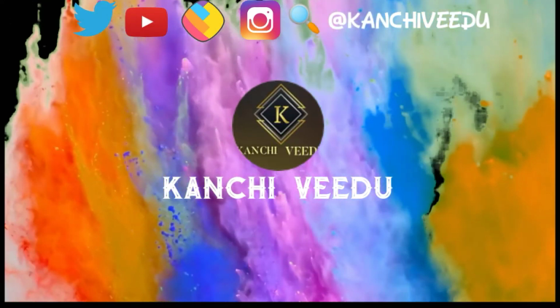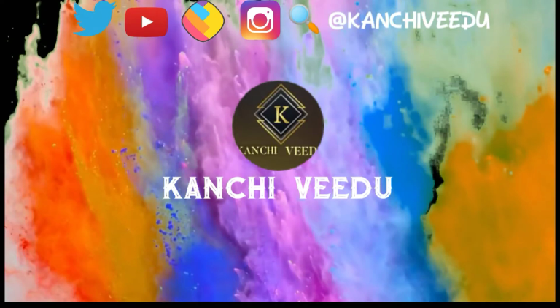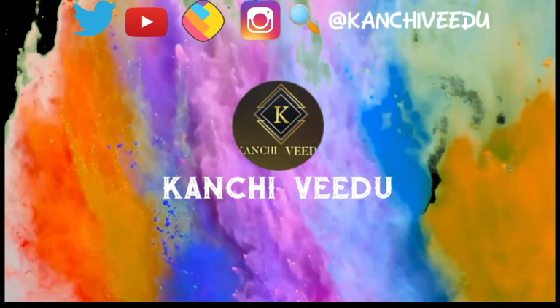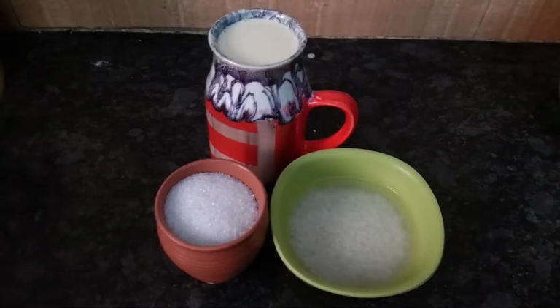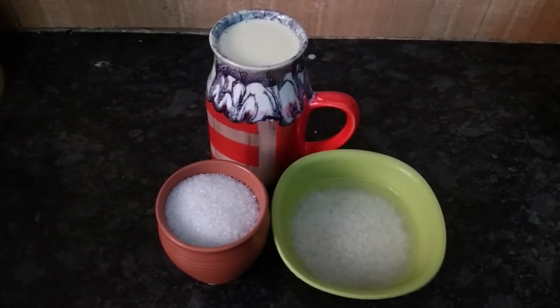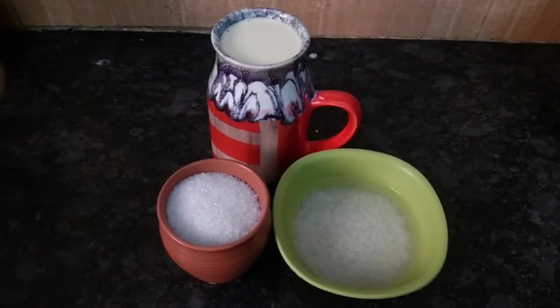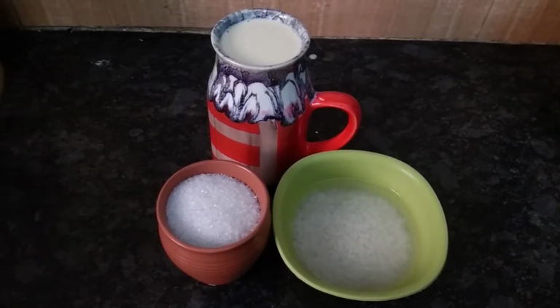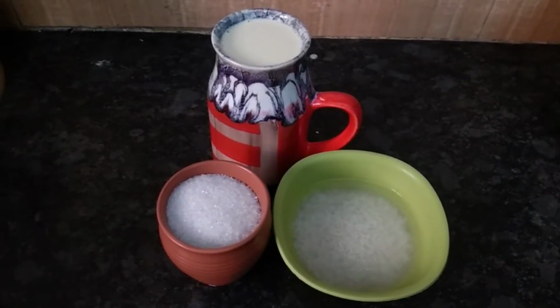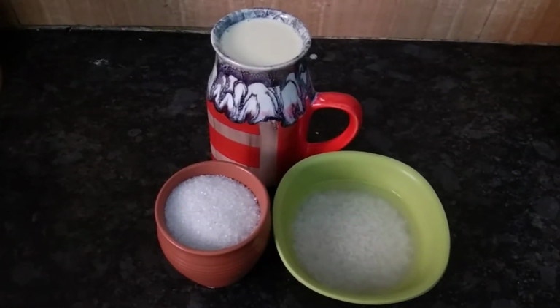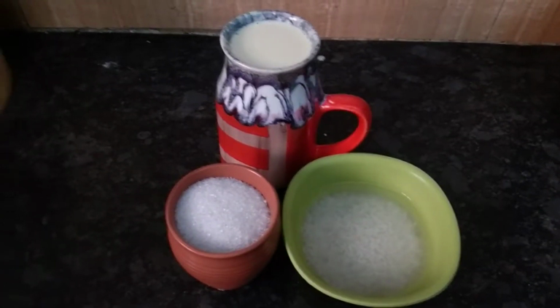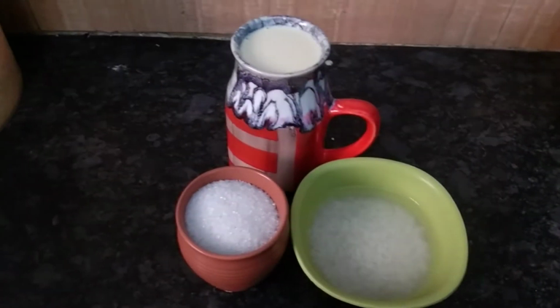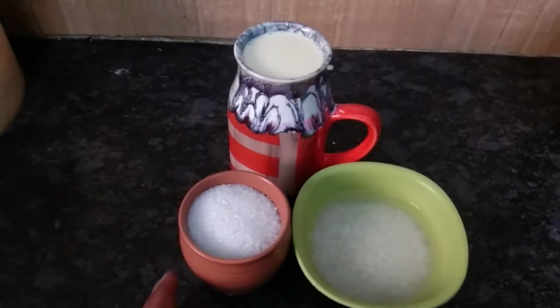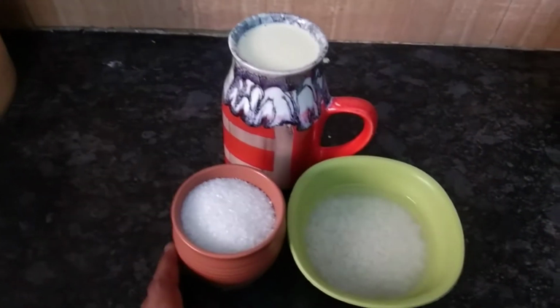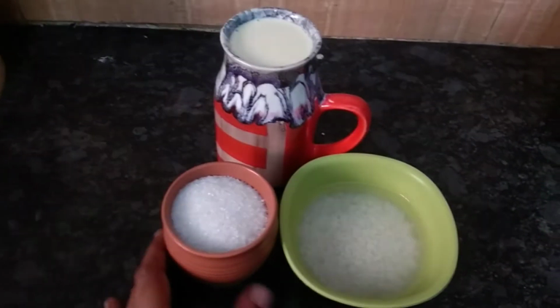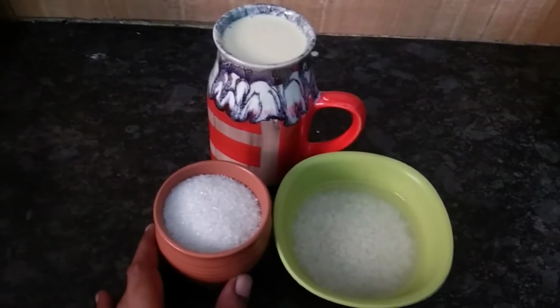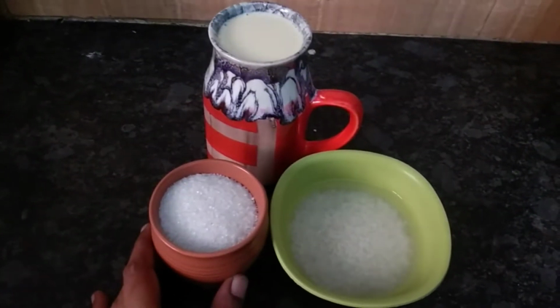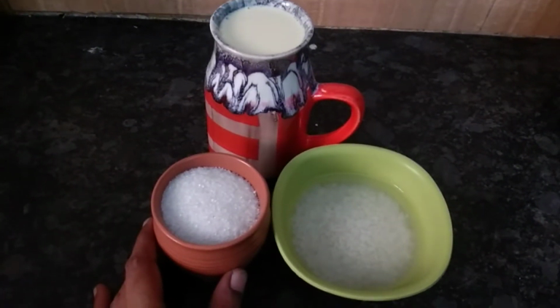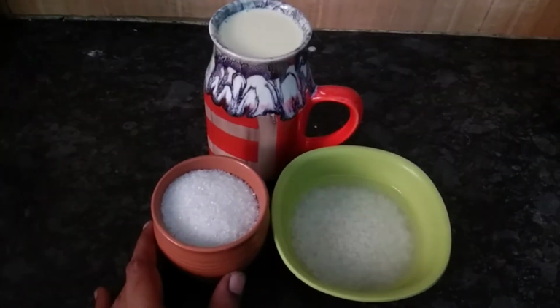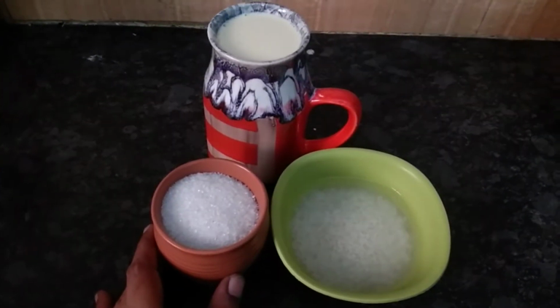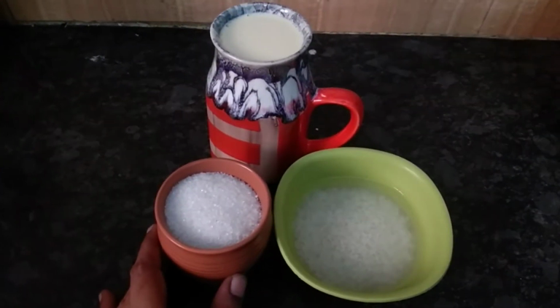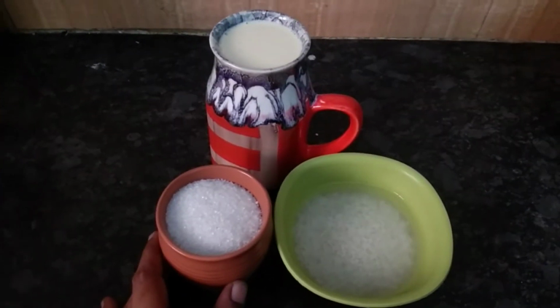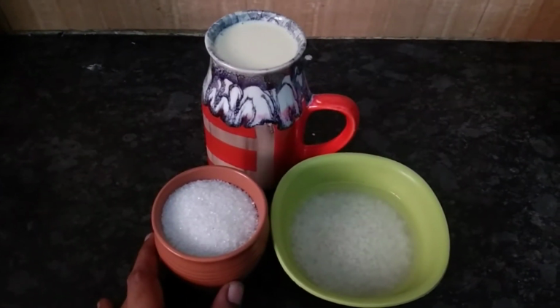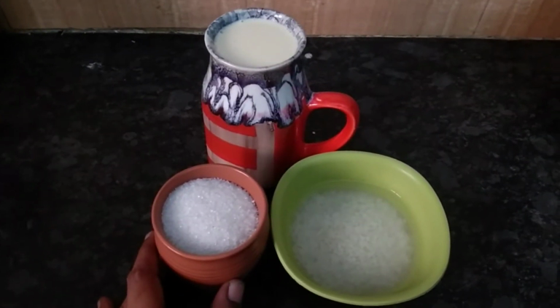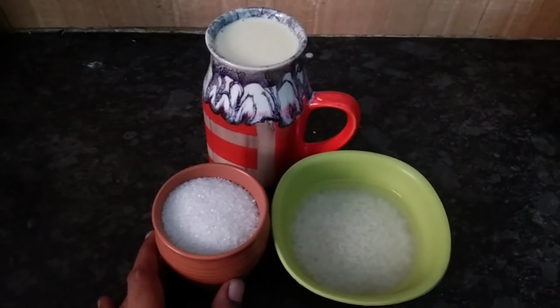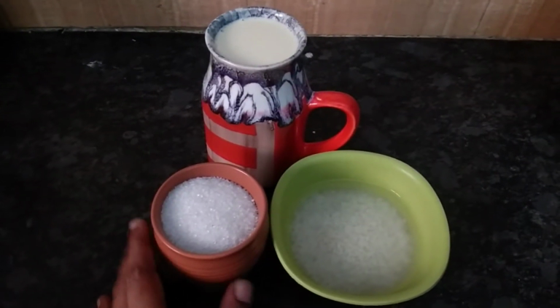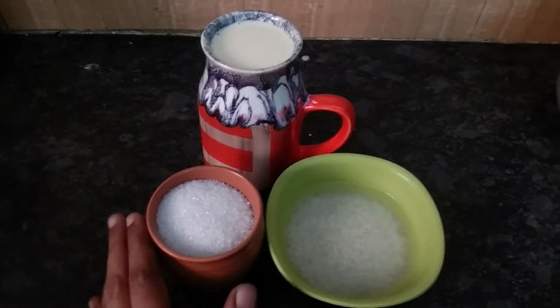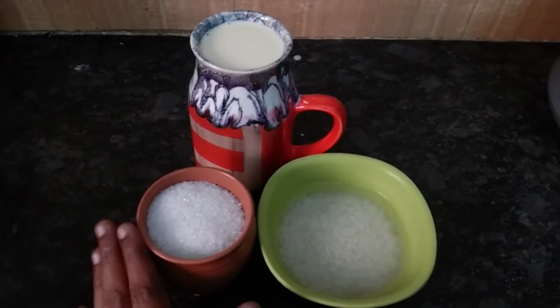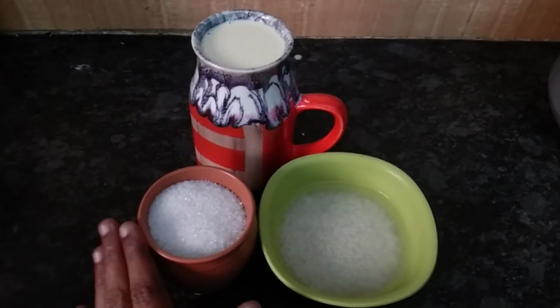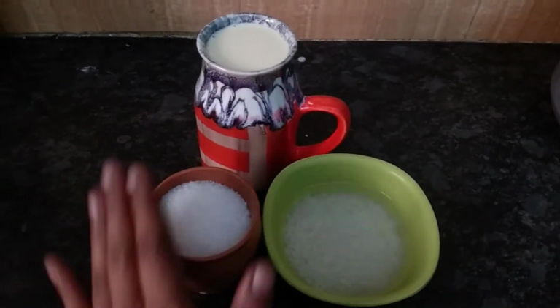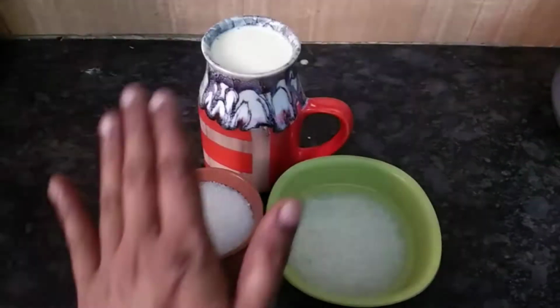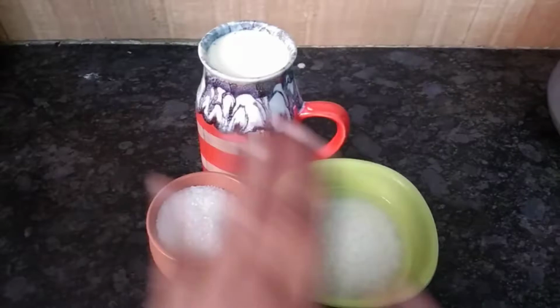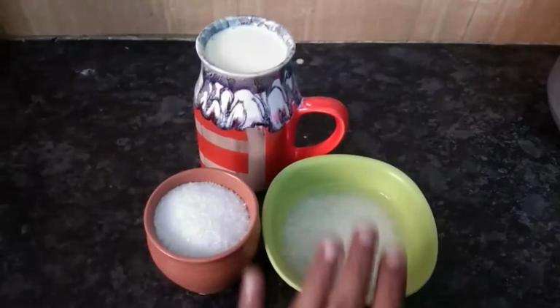What I want to make is Caramel Payasam. There are just three ingredients.